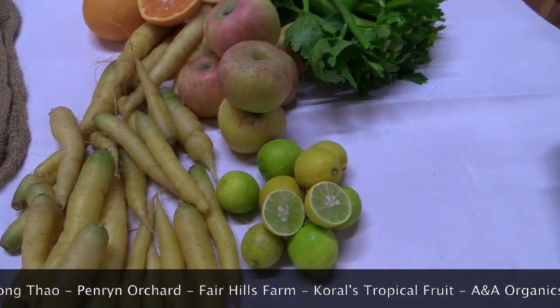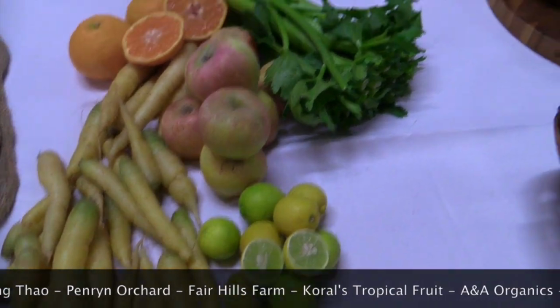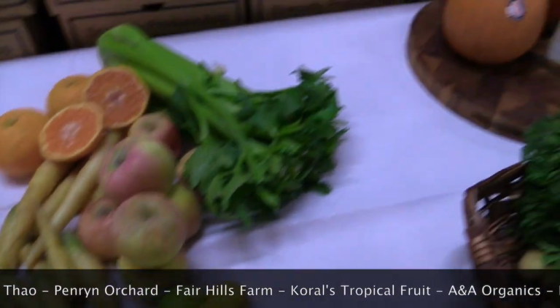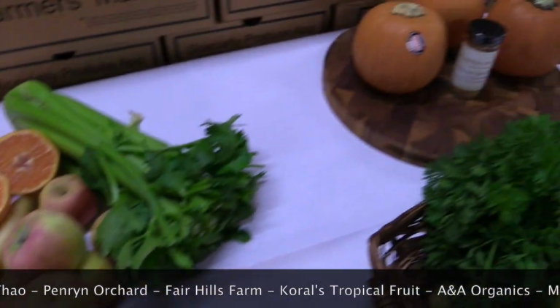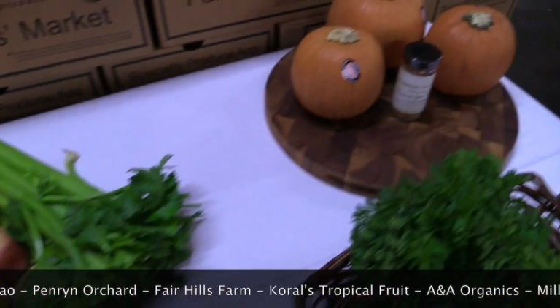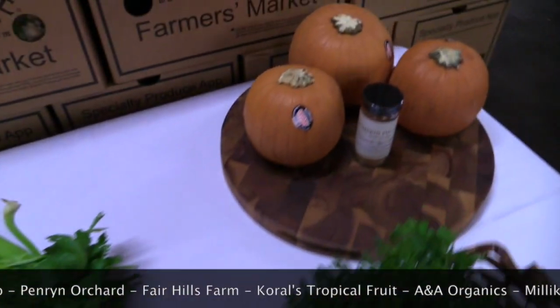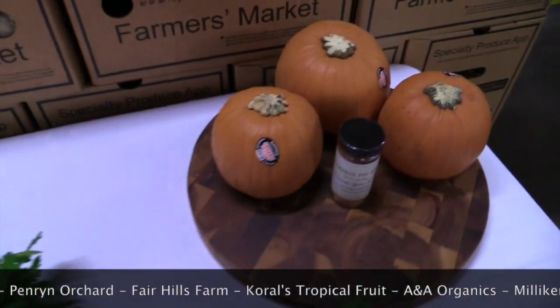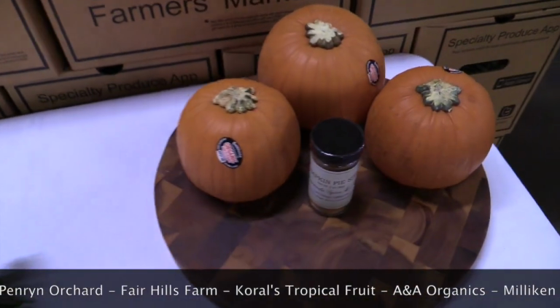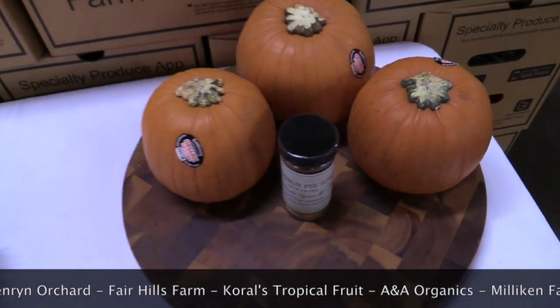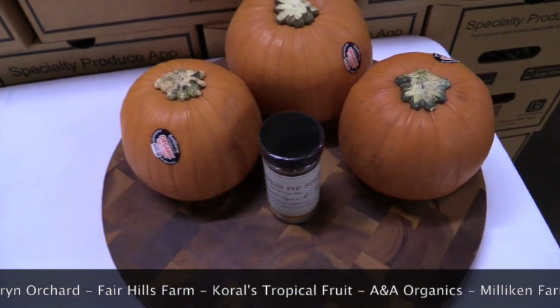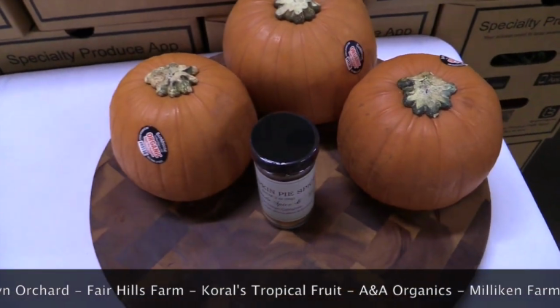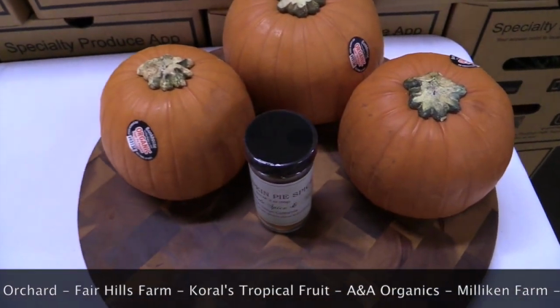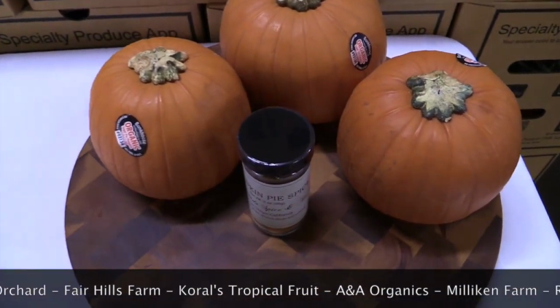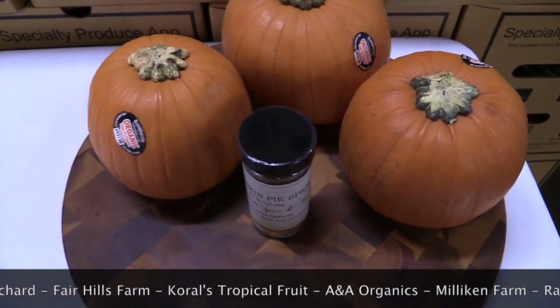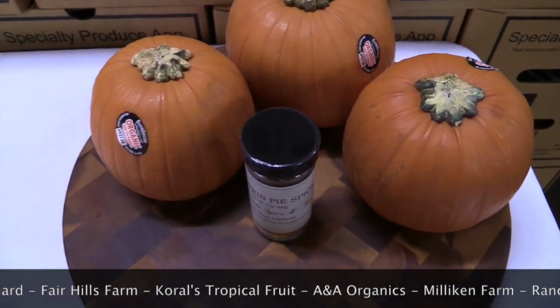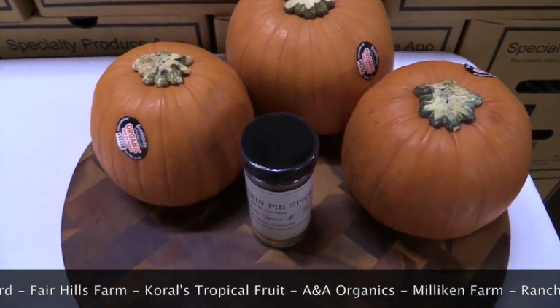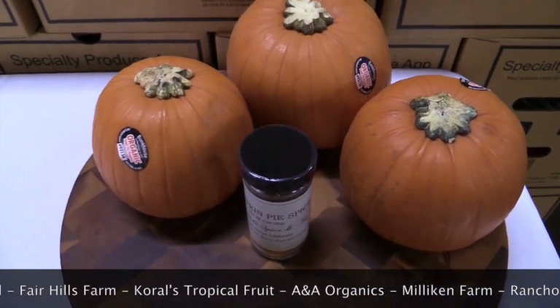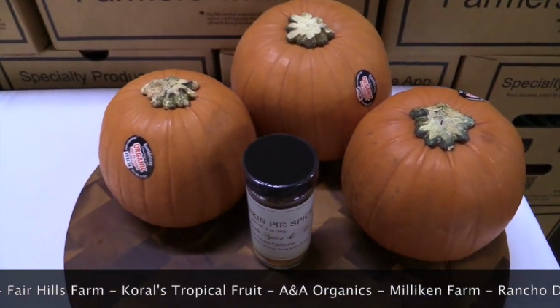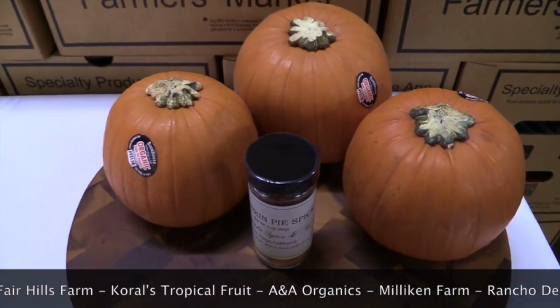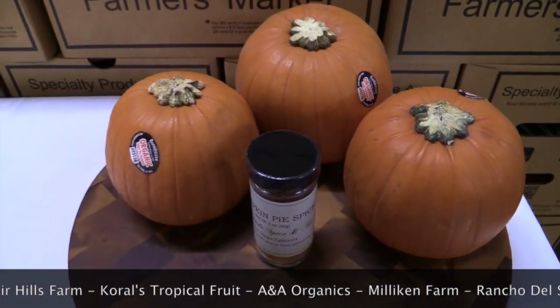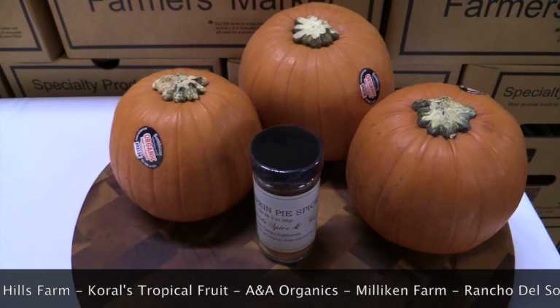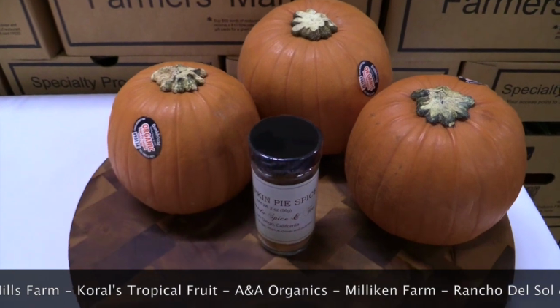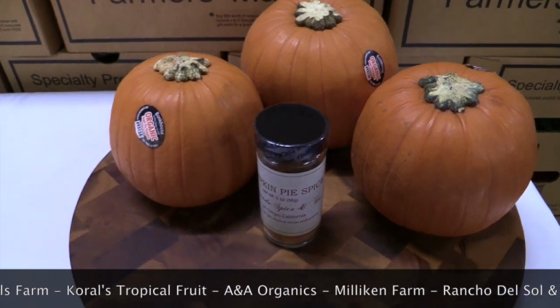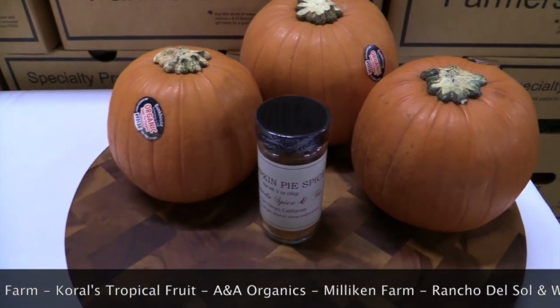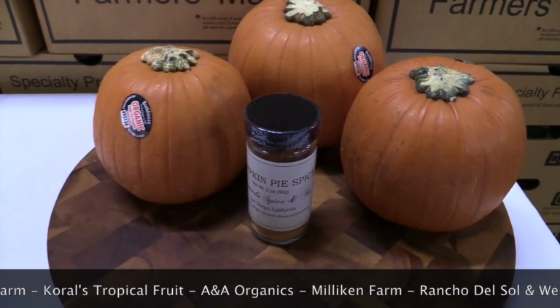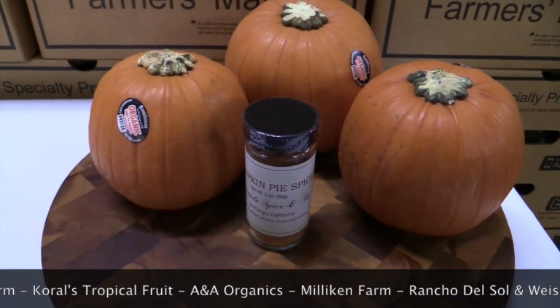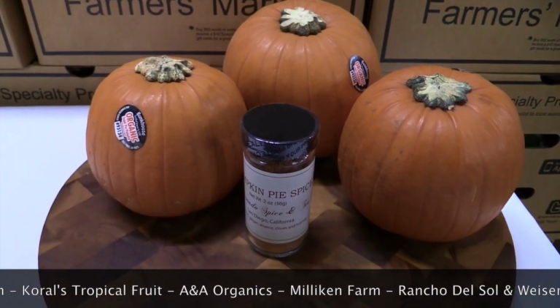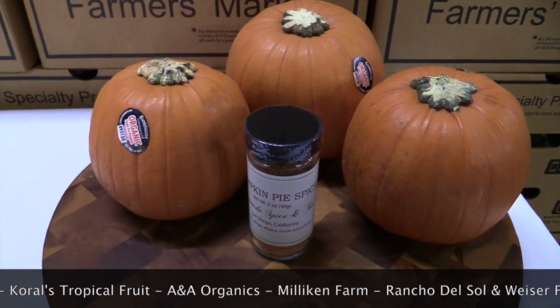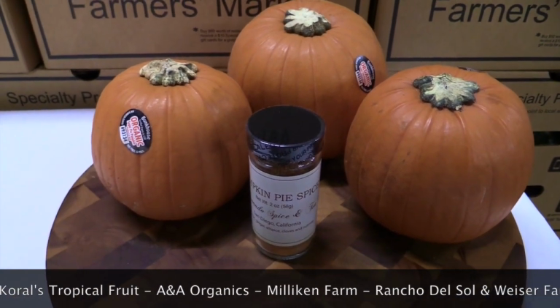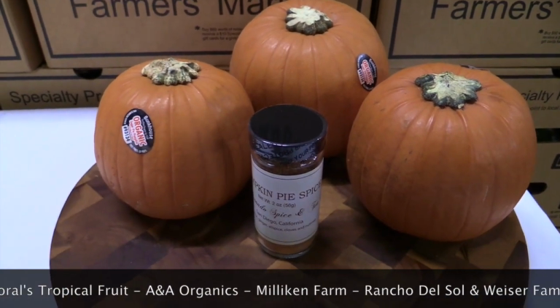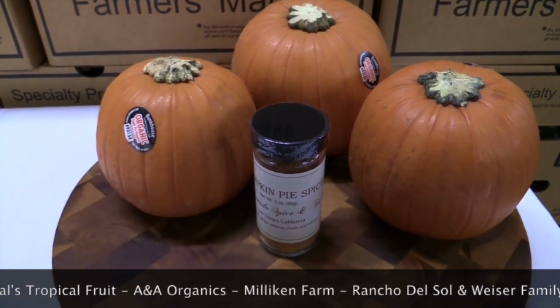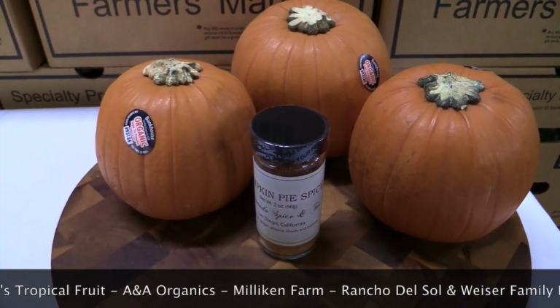Your Pumpkin Pie Kit add-on has three Sugar Pie Pumpkins from Bunkhouse Farm and Pumpkin Spice from Coronado Spice & Tea.